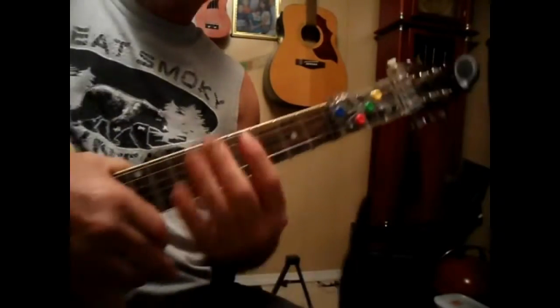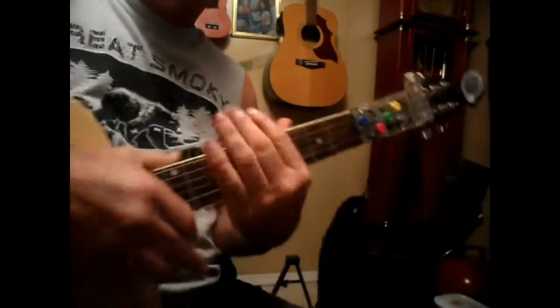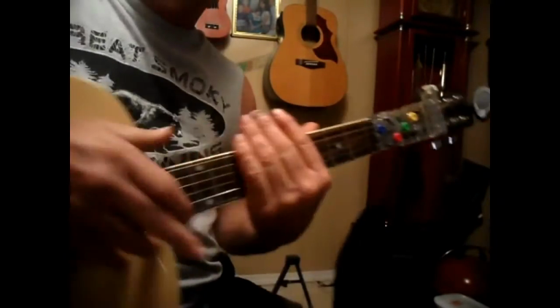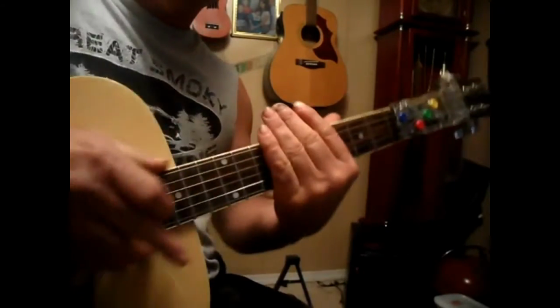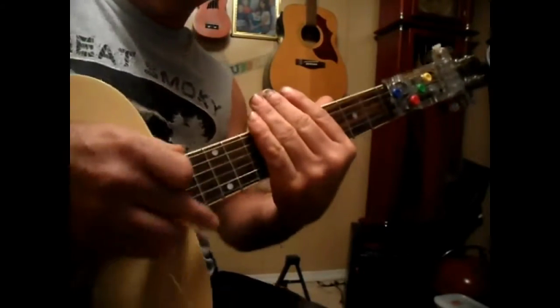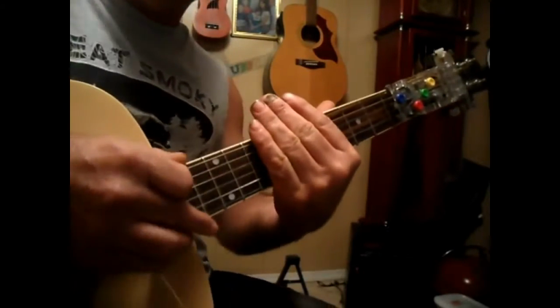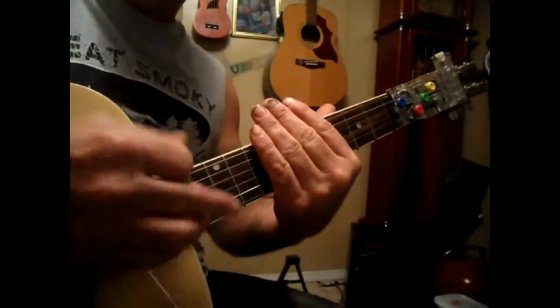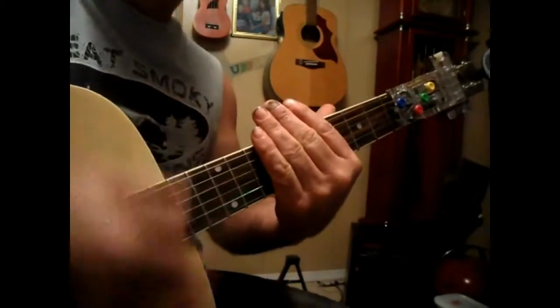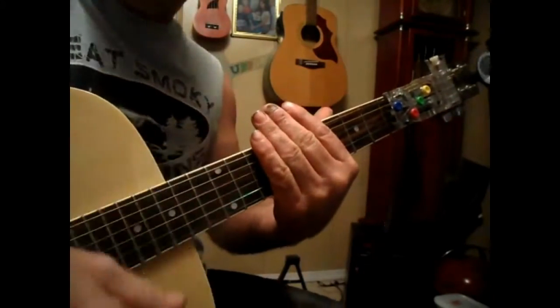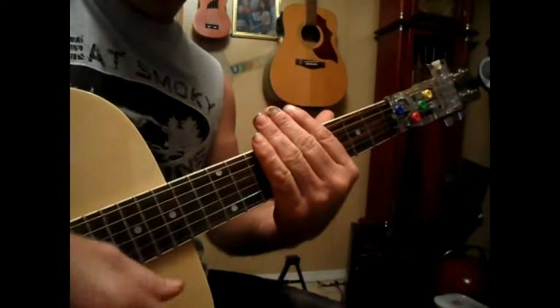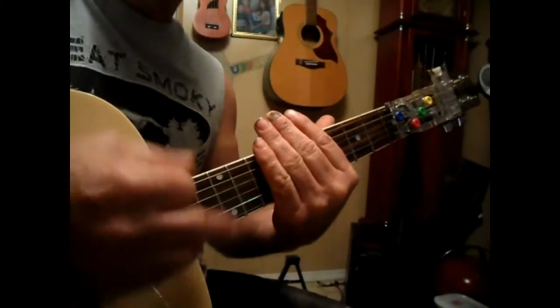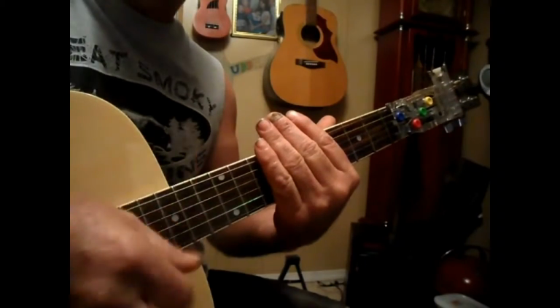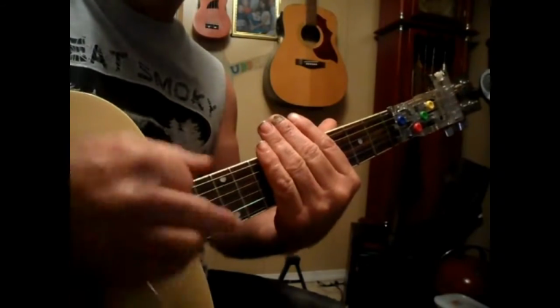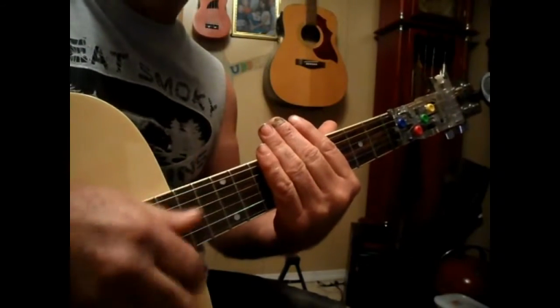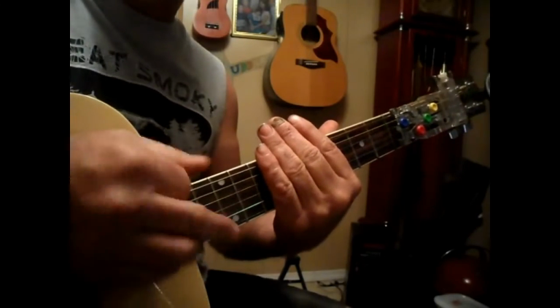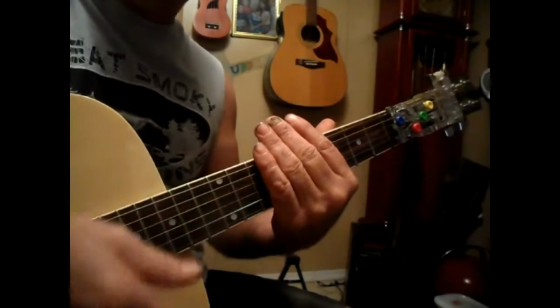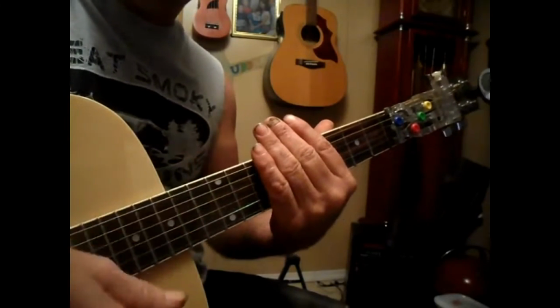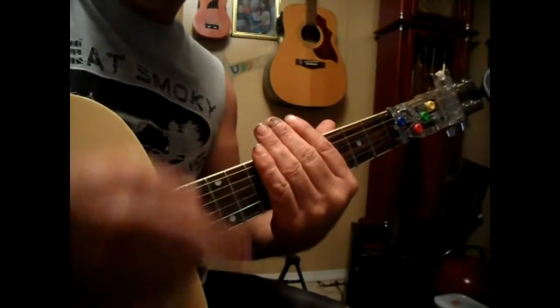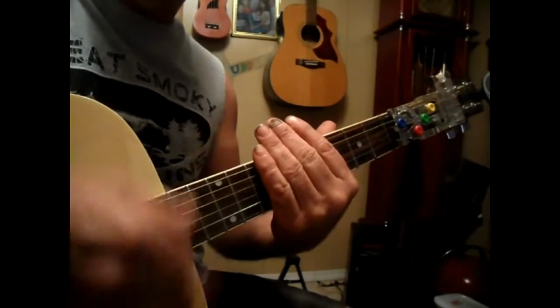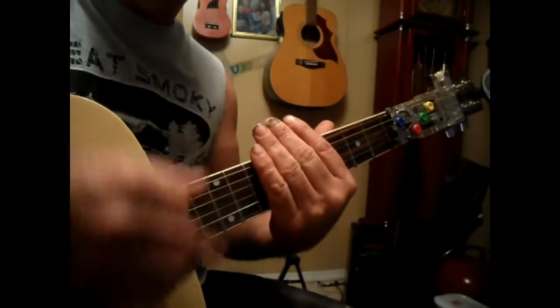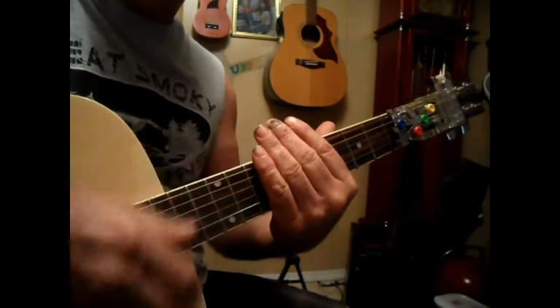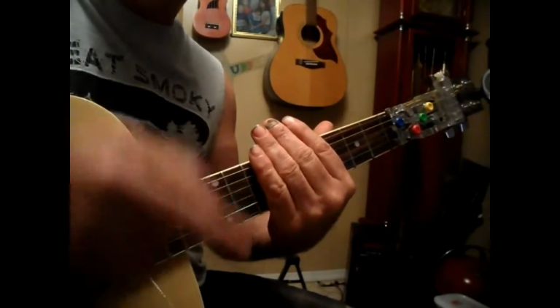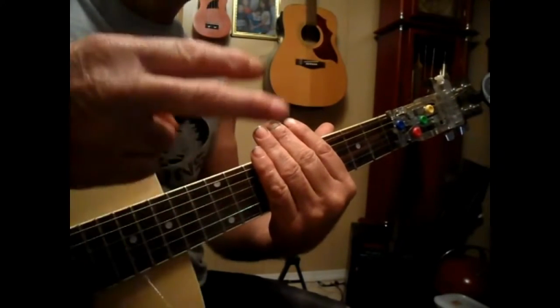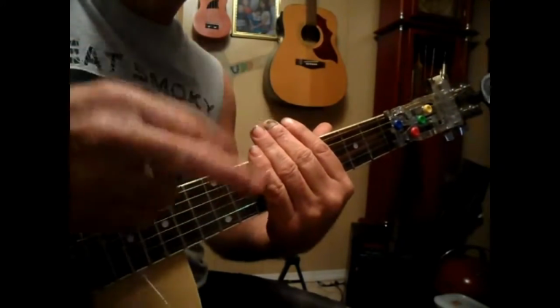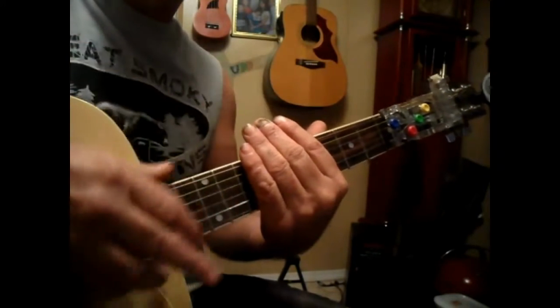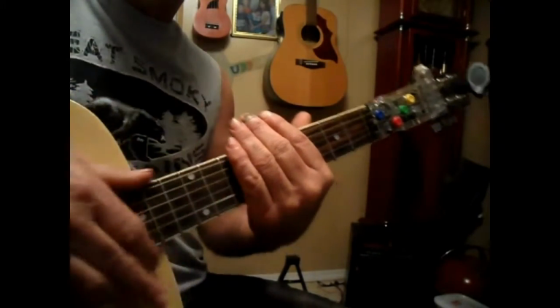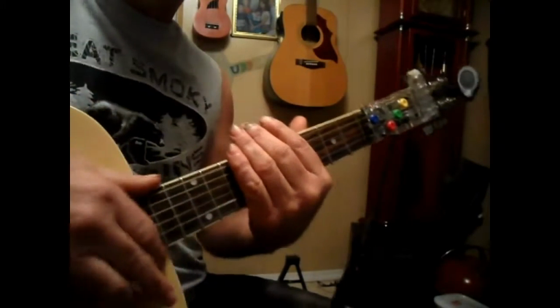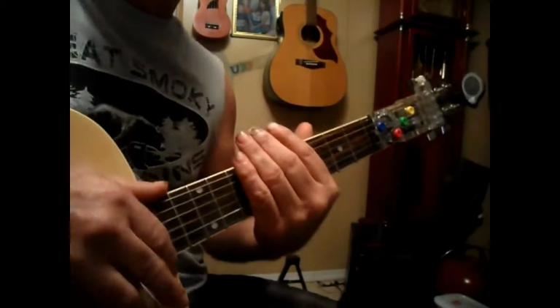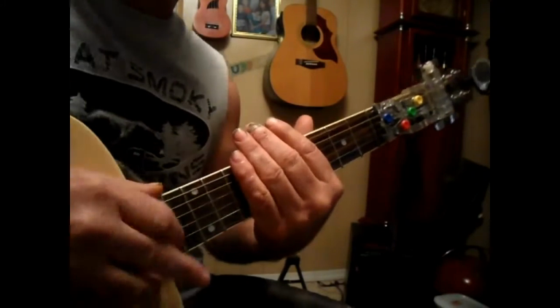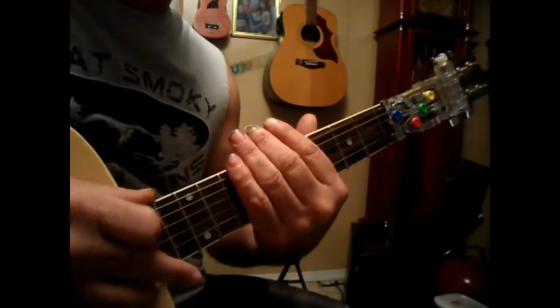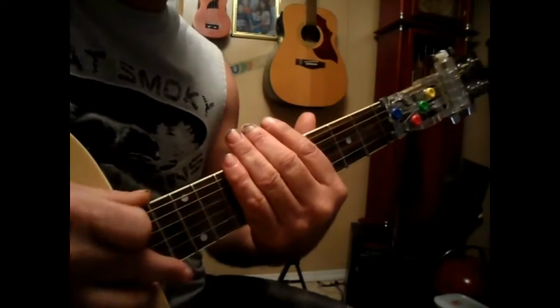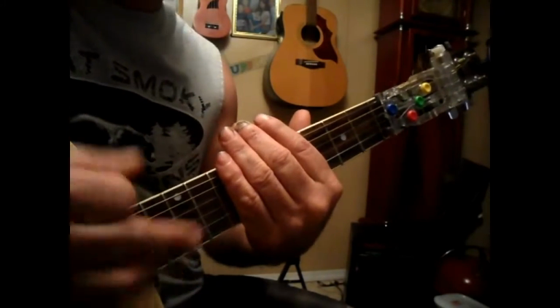The strumming pattern is going to be down, down, up, down, up, down, down, up, down, up — times two.